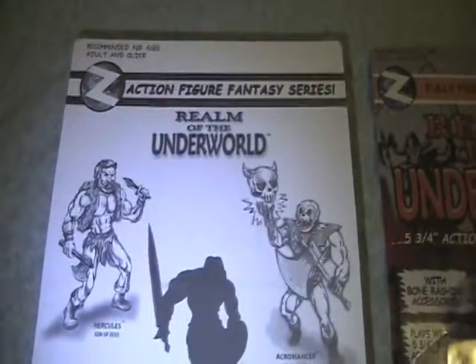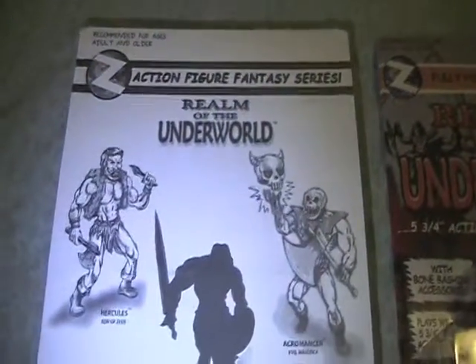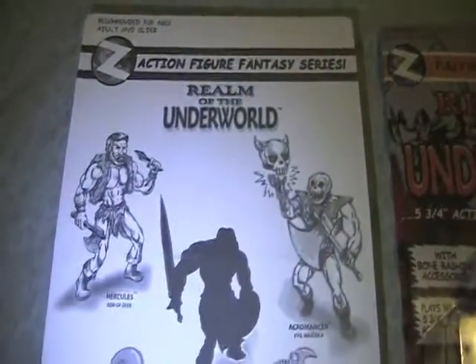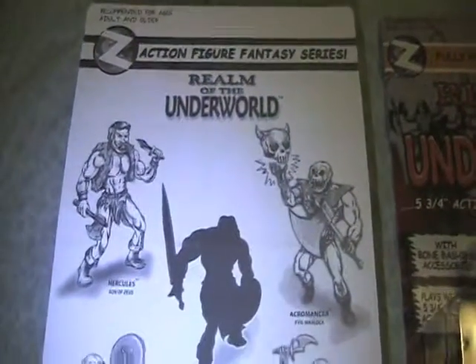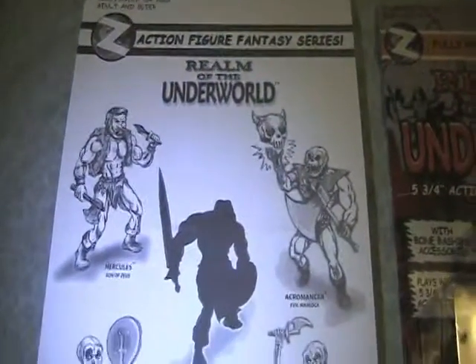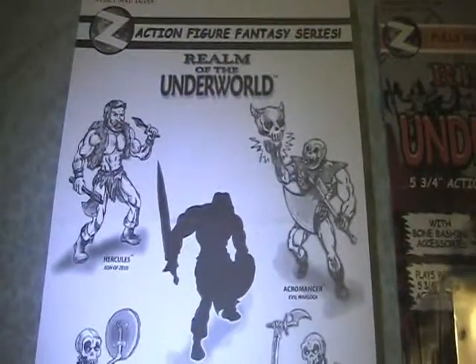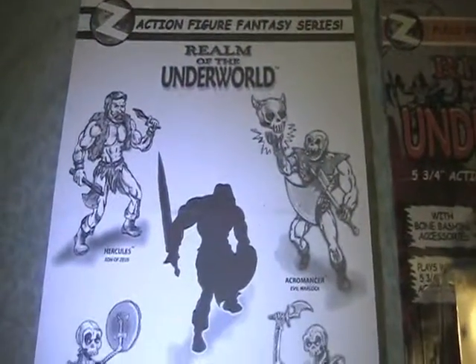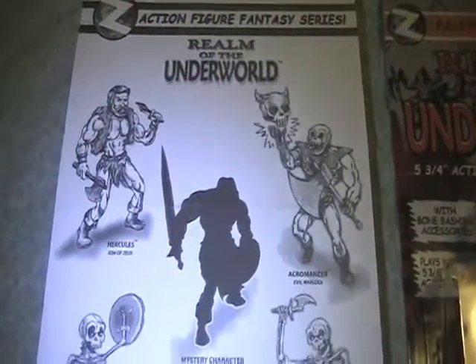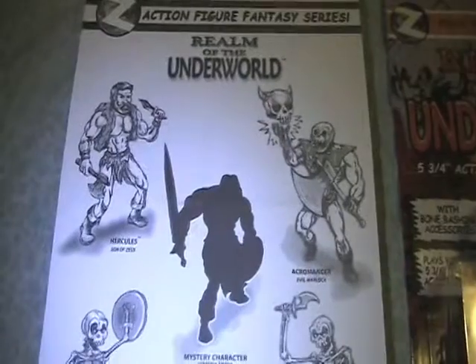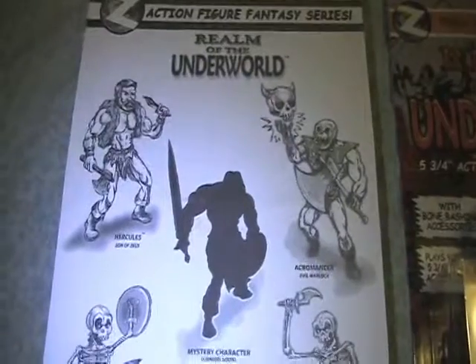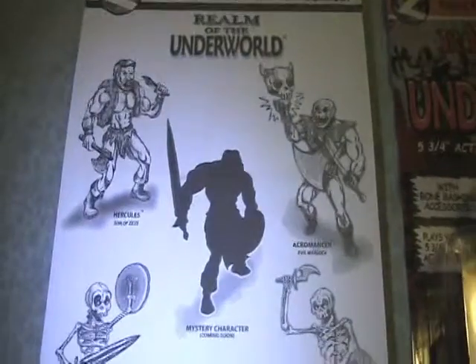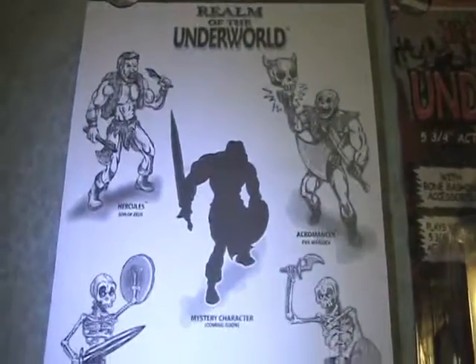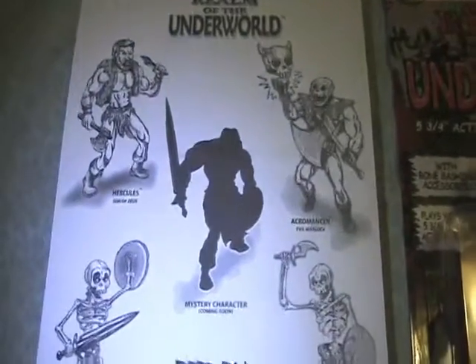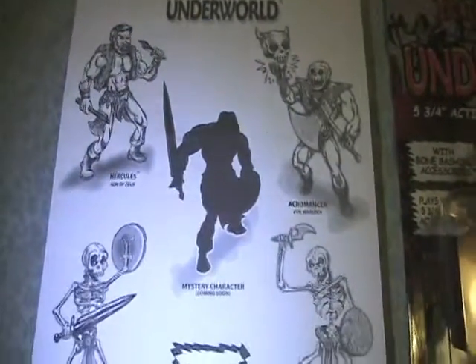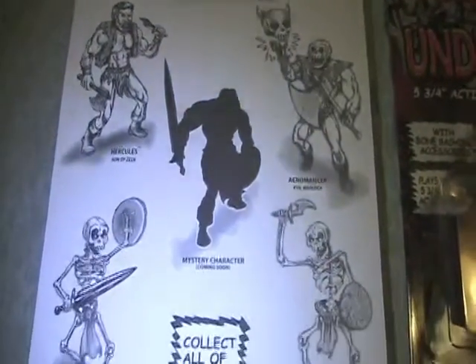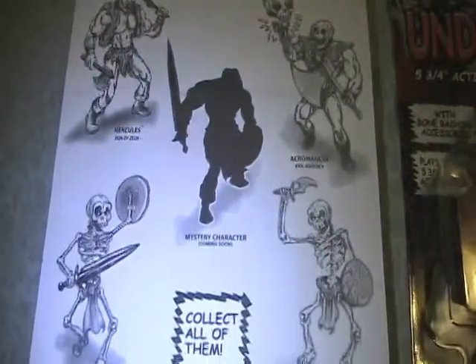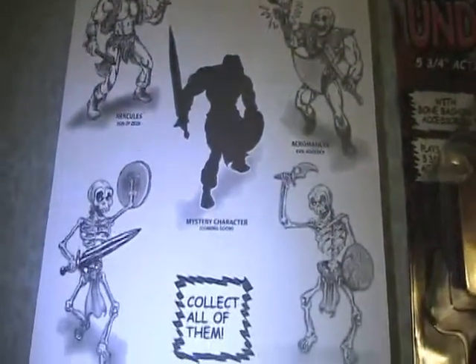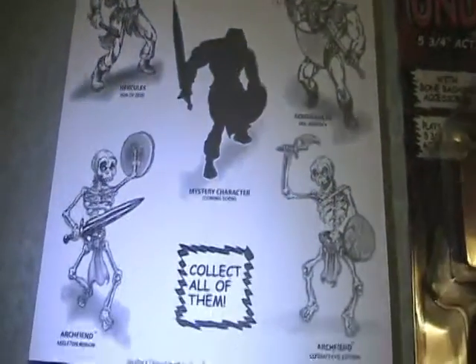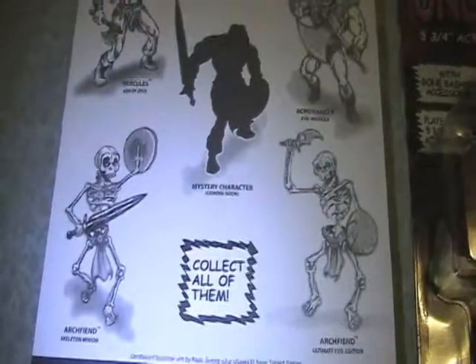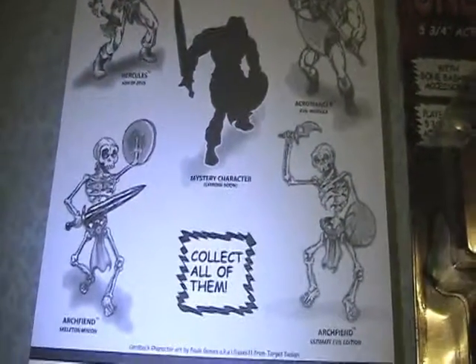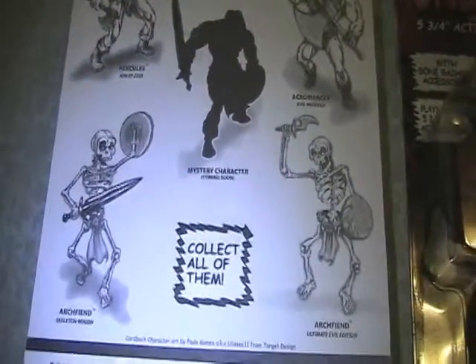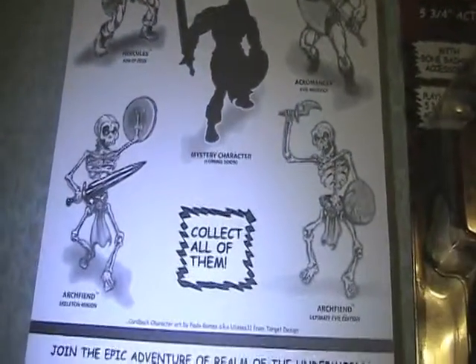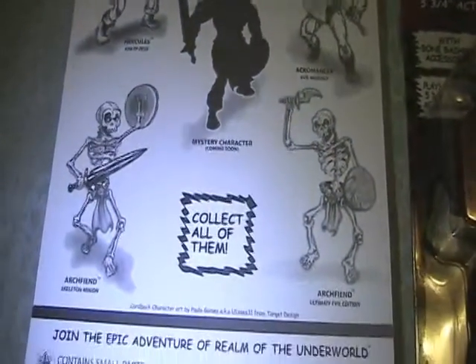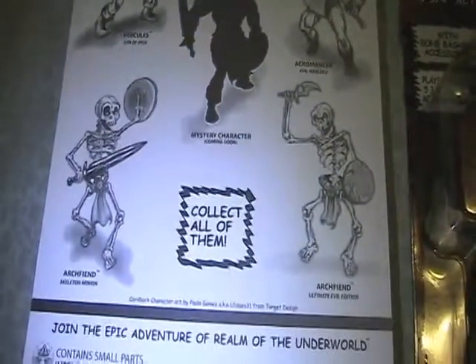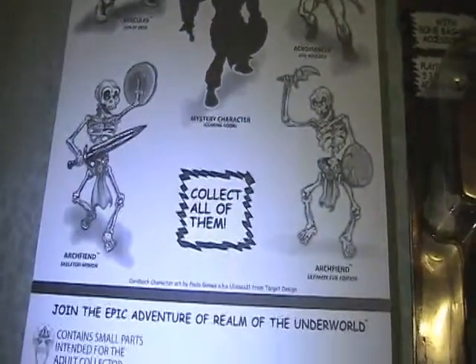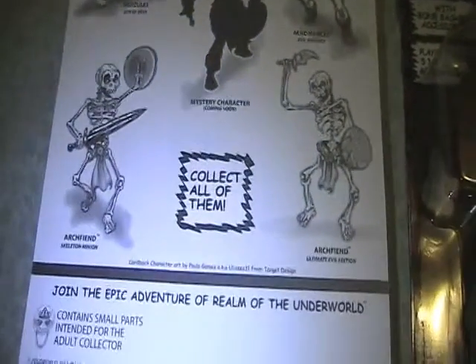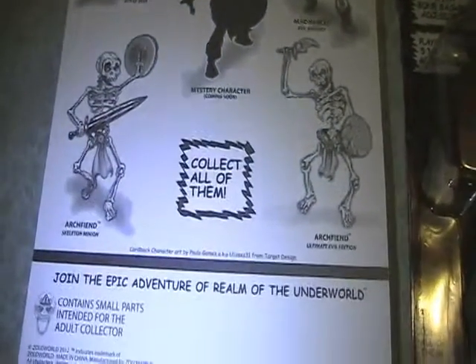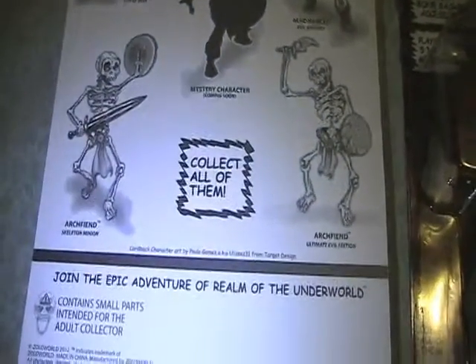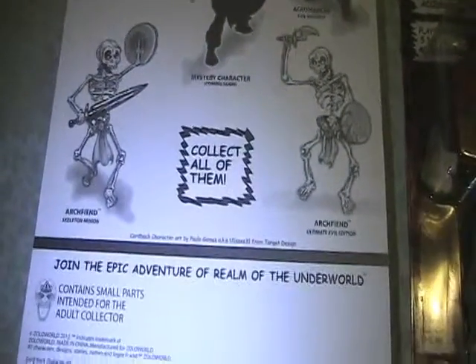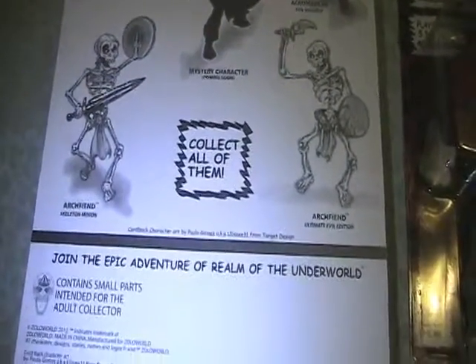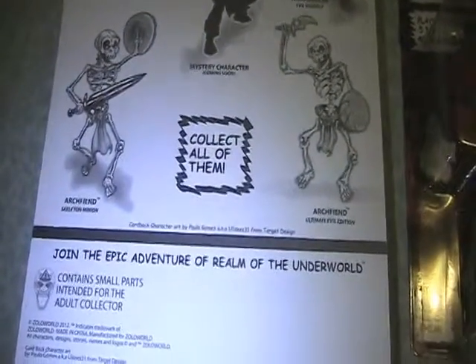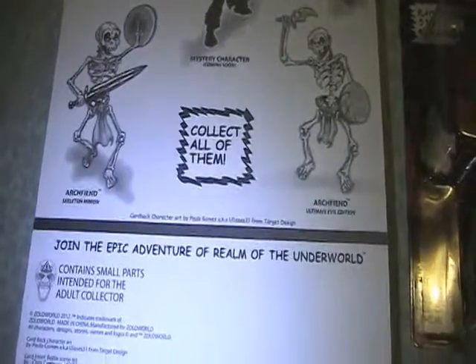Here's some of the artwork on the back for series one.